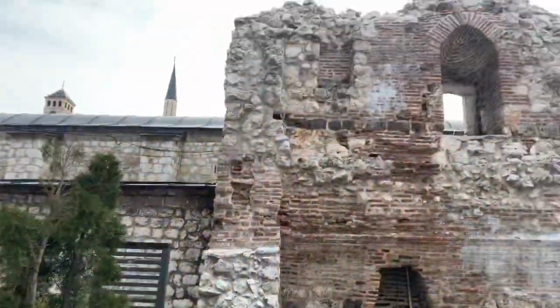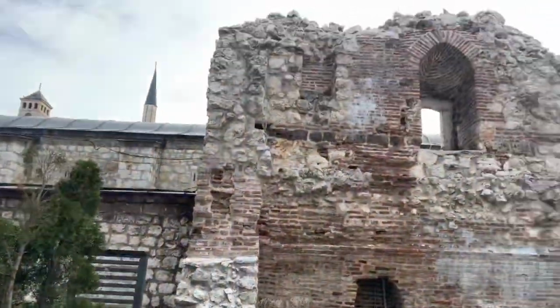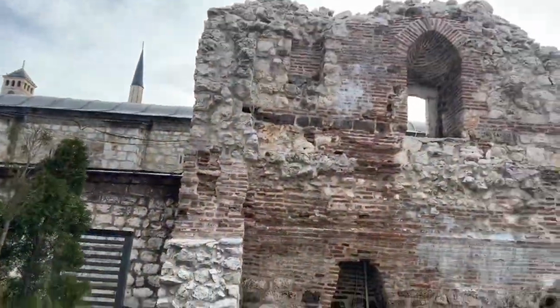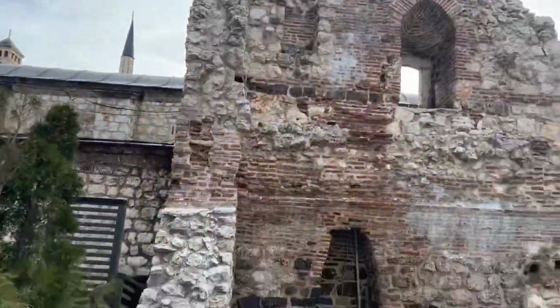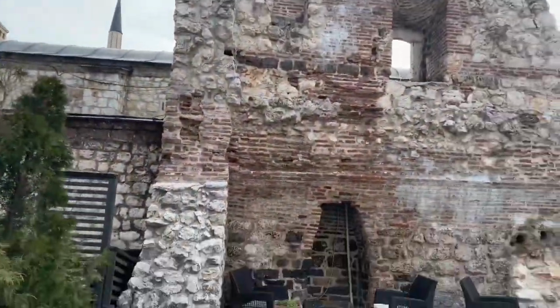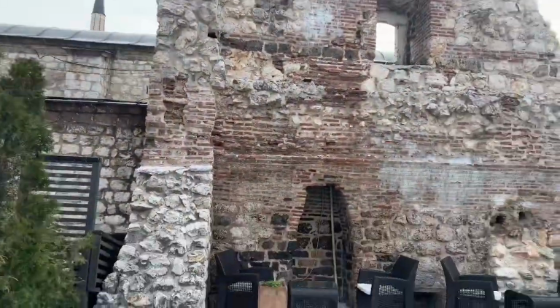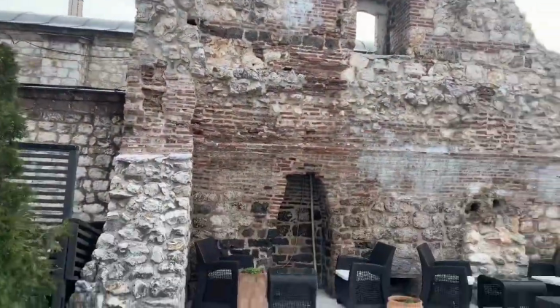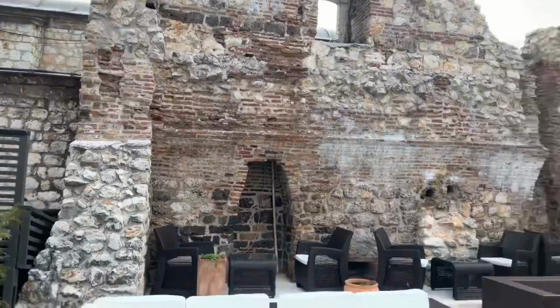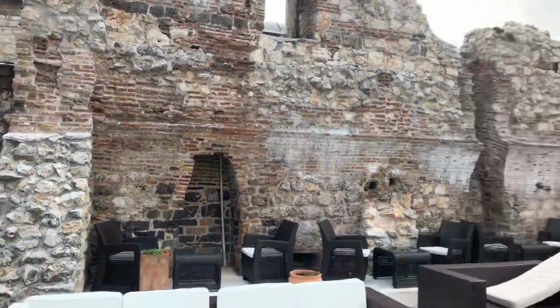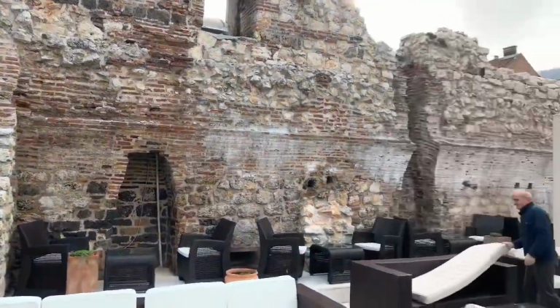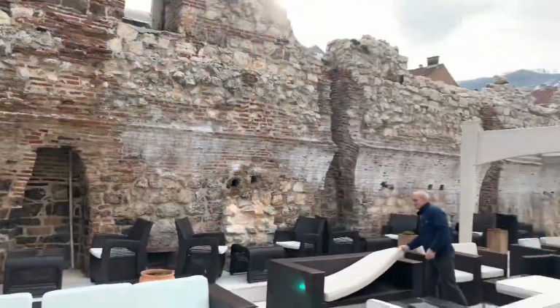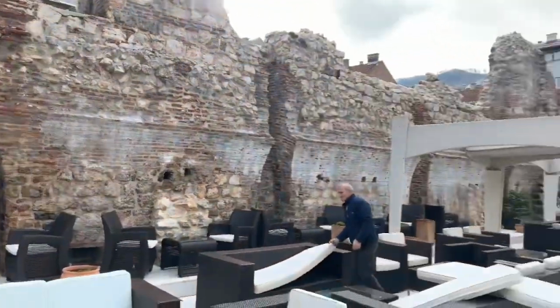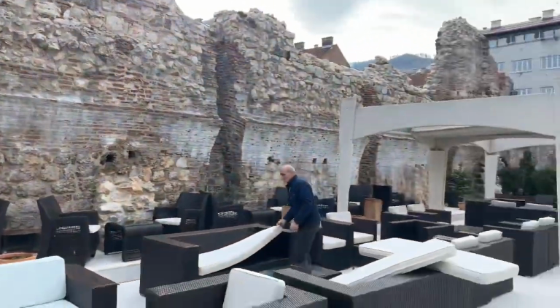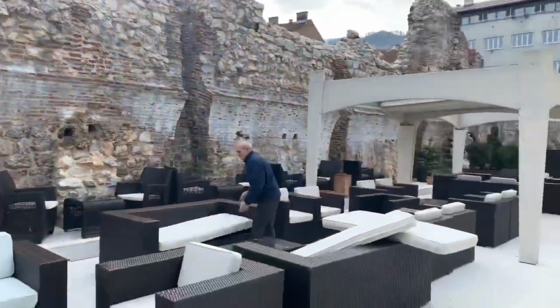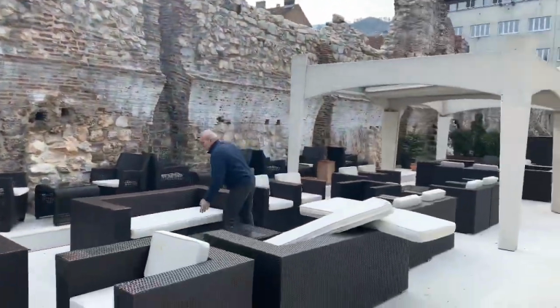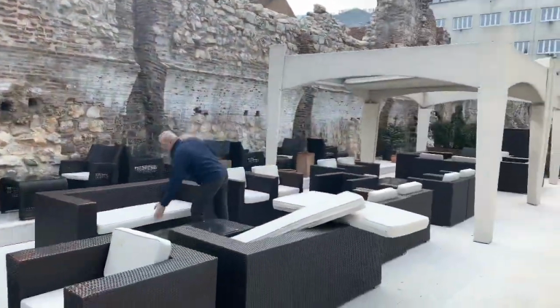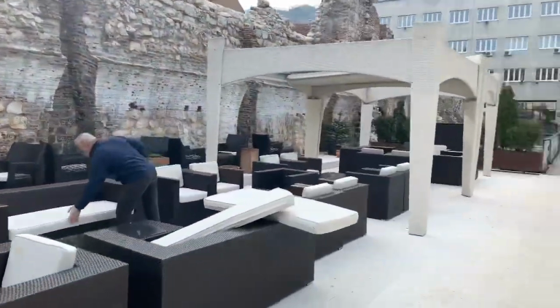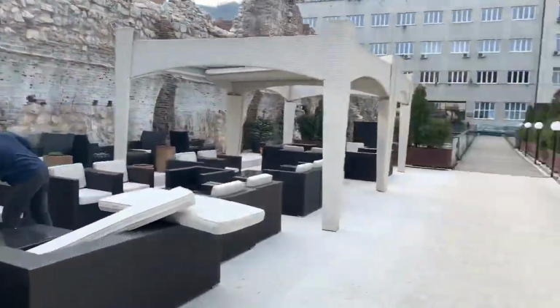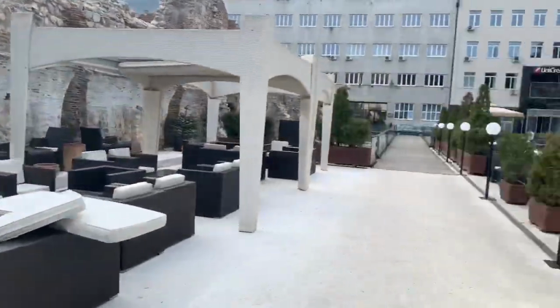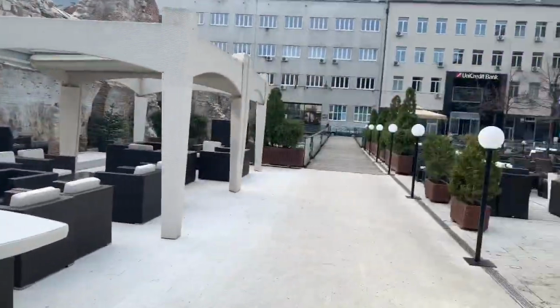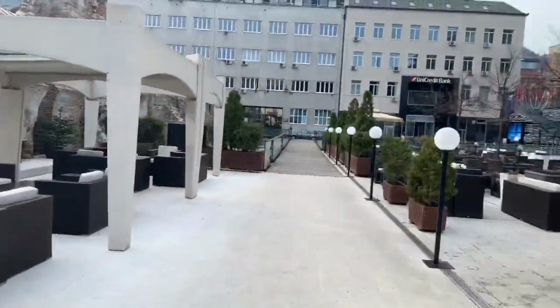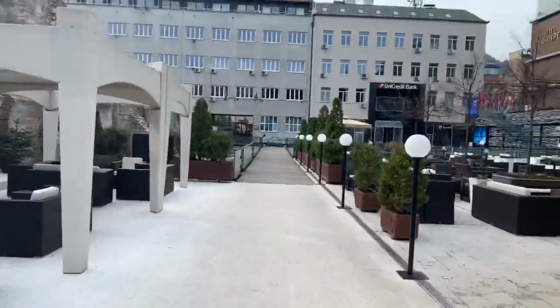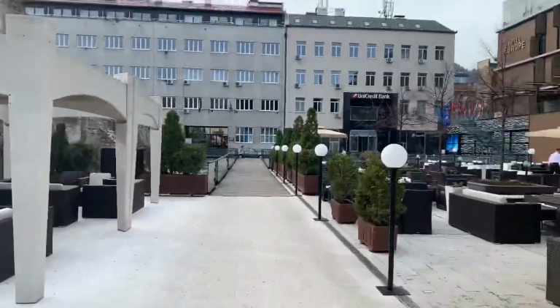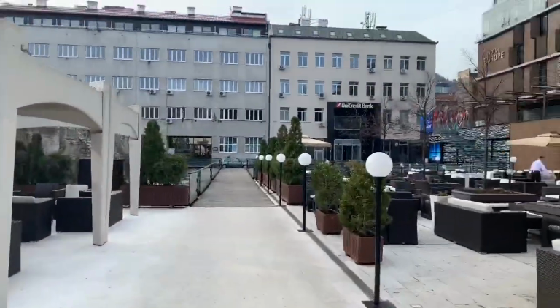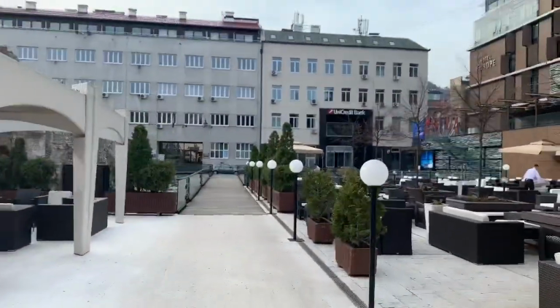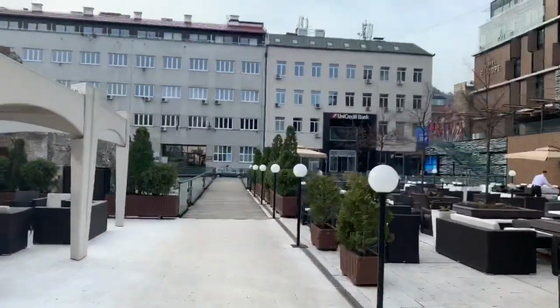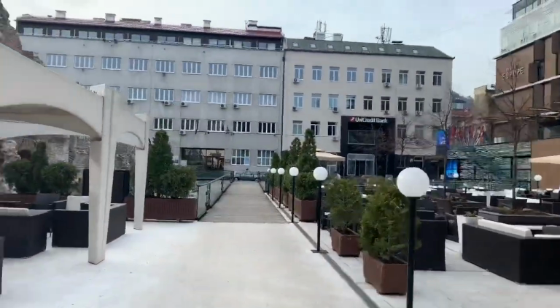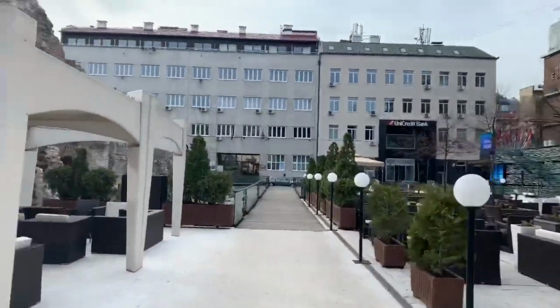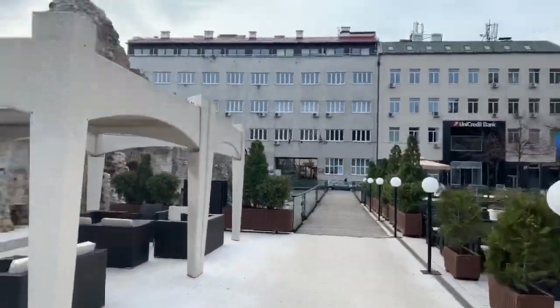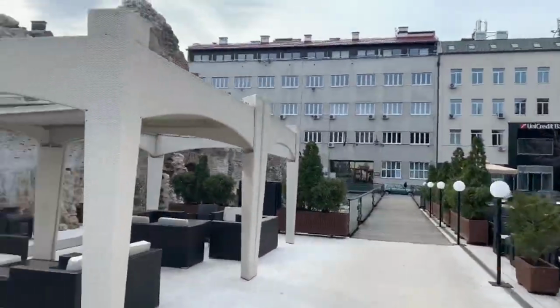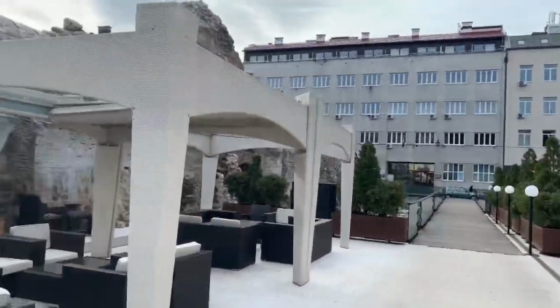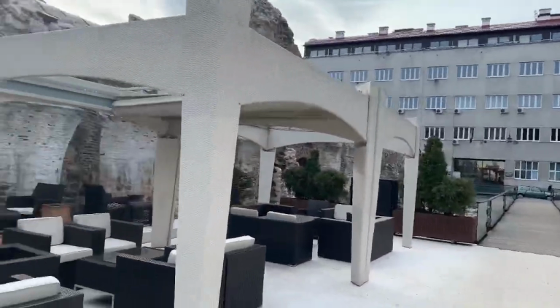It looks like it used to be a couple of stories at least. Here's the city right here.